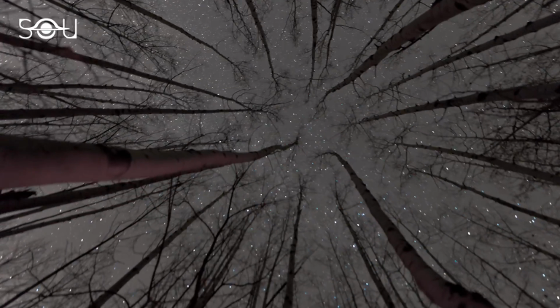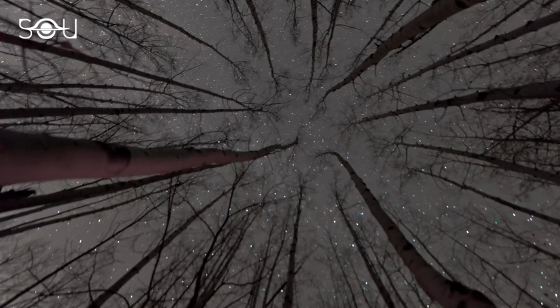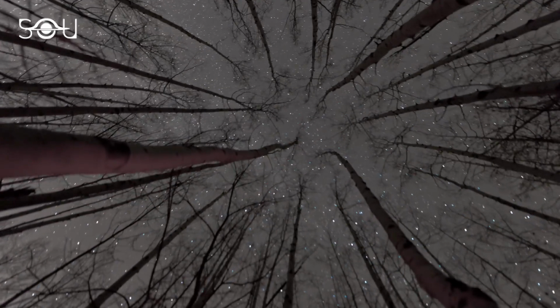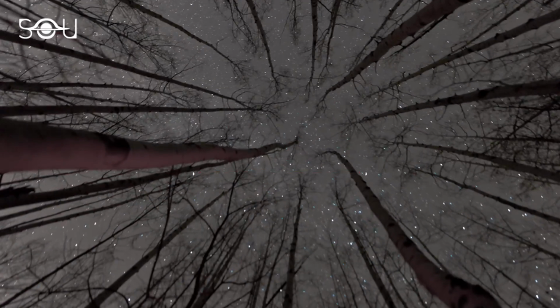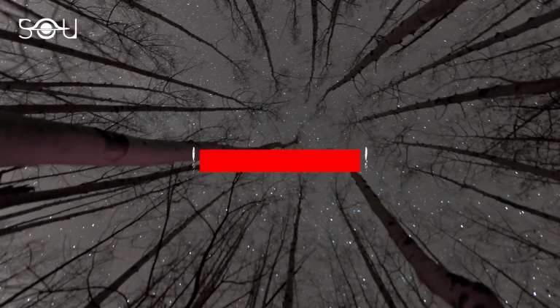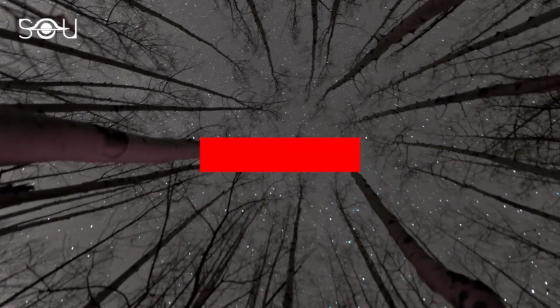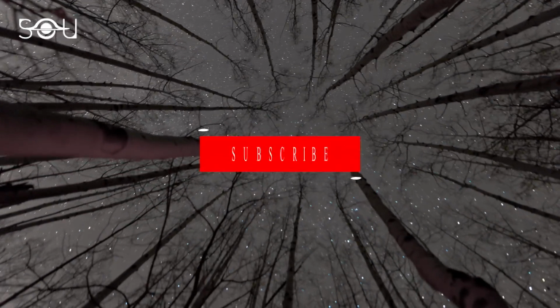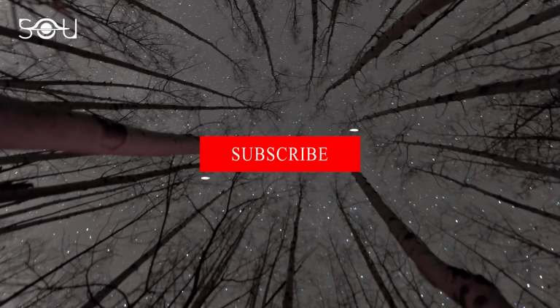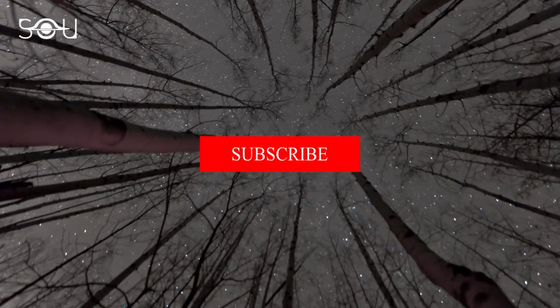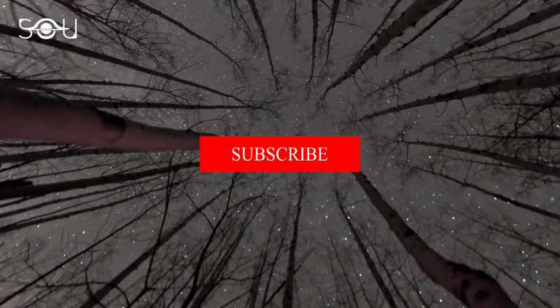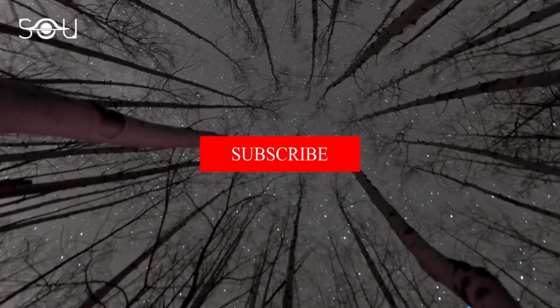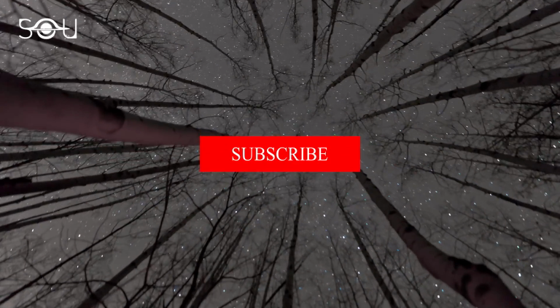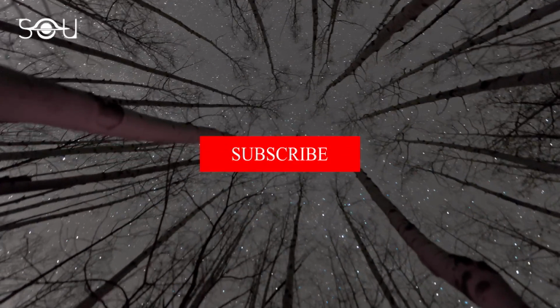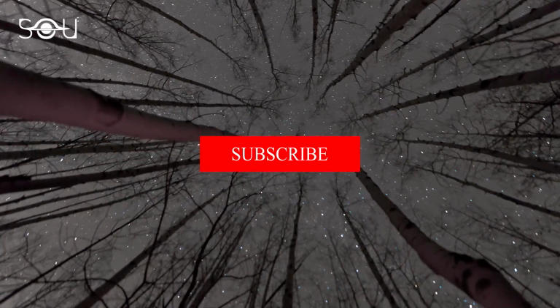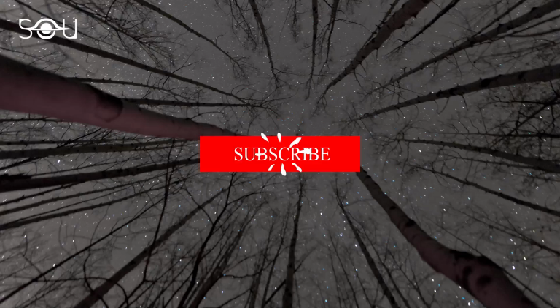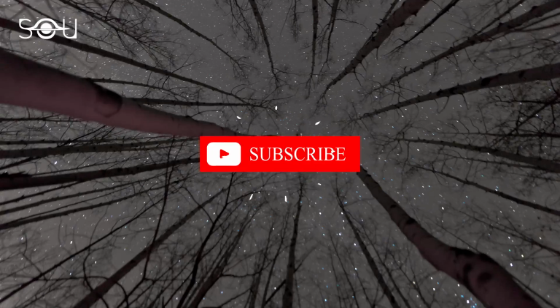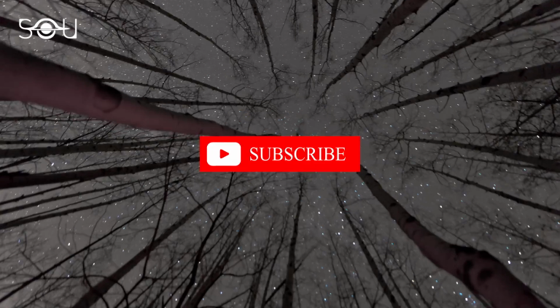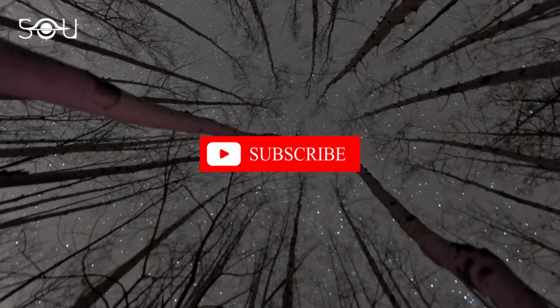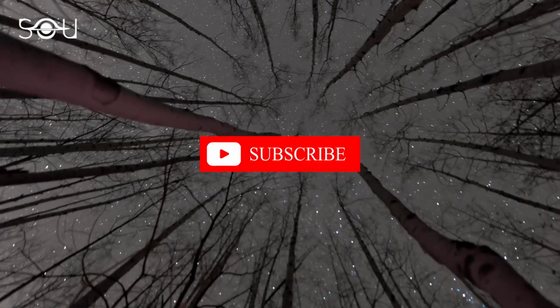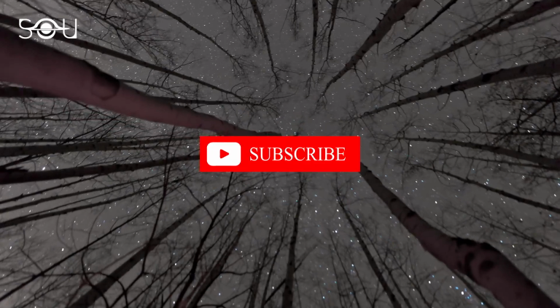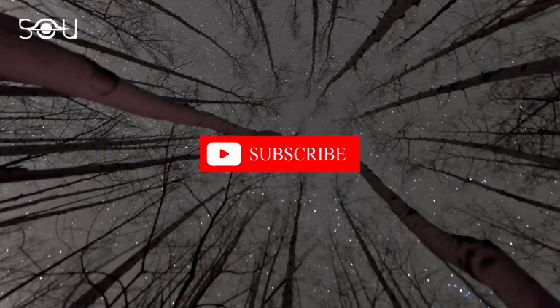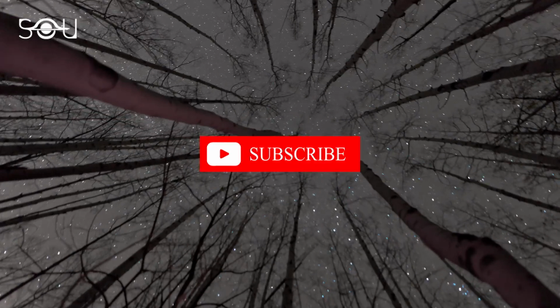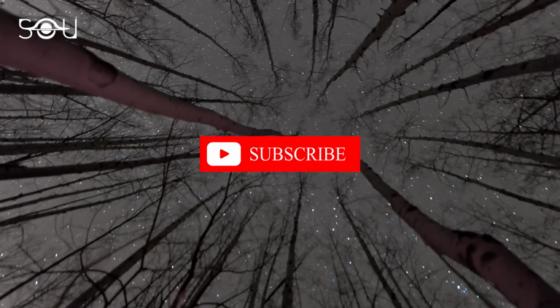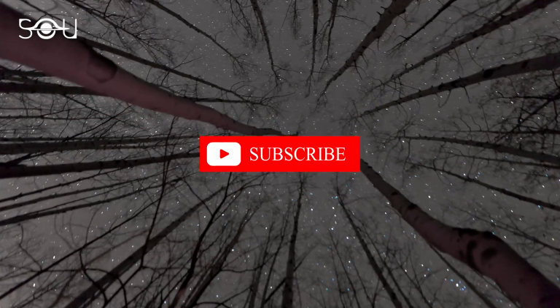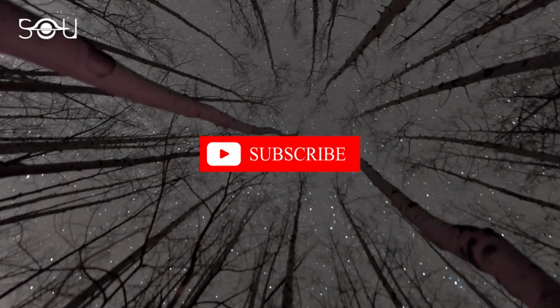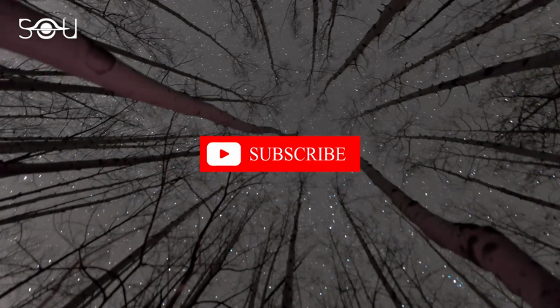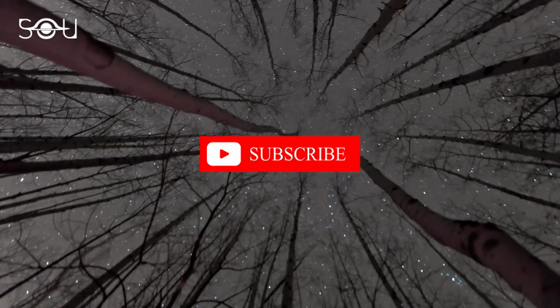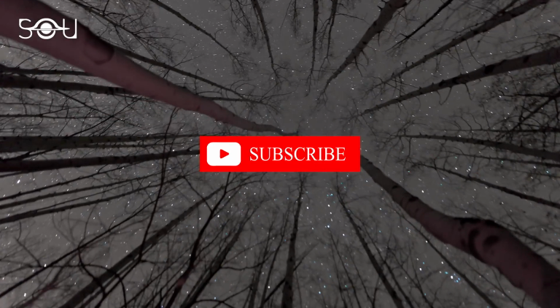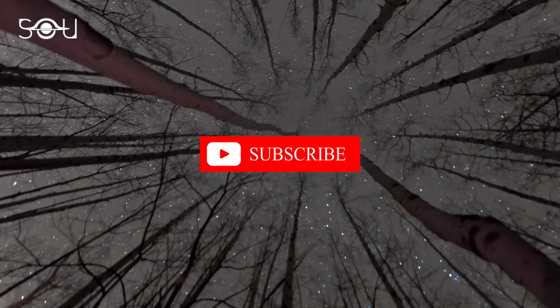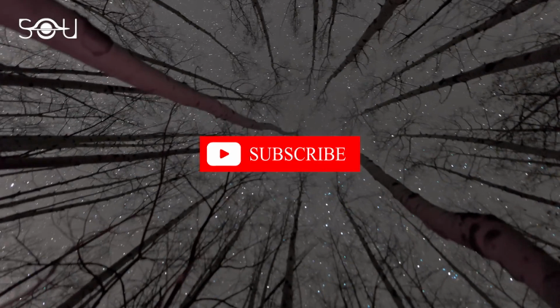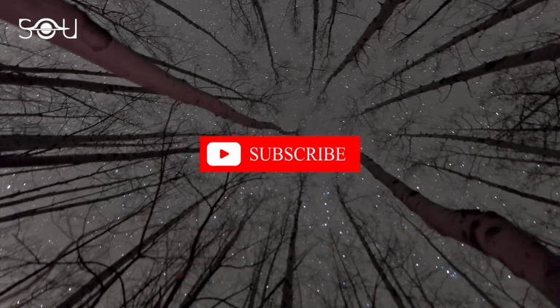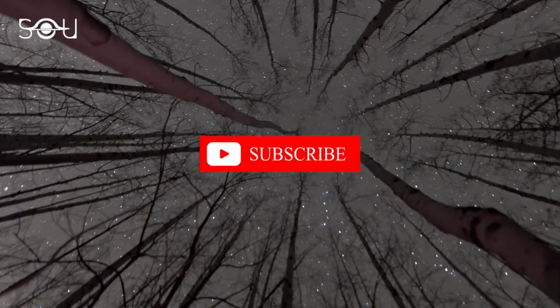If you are new, make sure to subscribe to our channel for more videos on physics and astronomy.